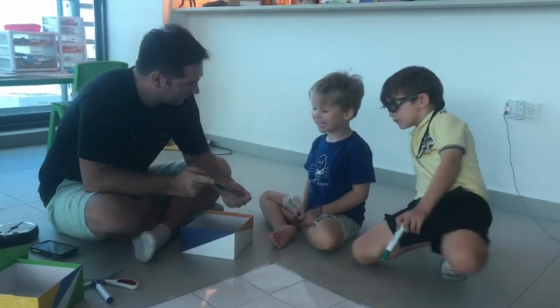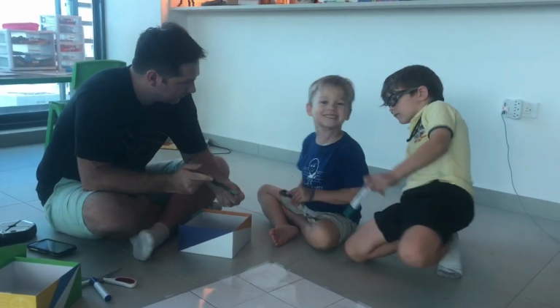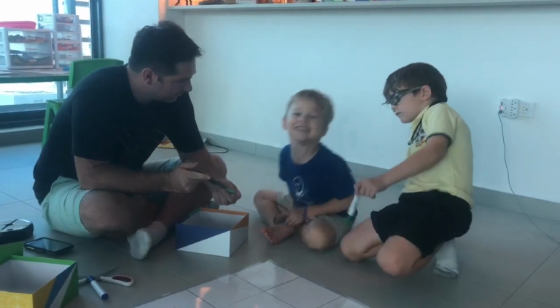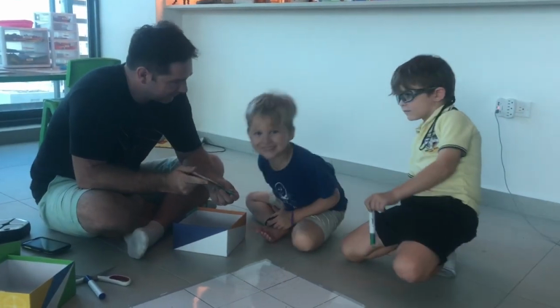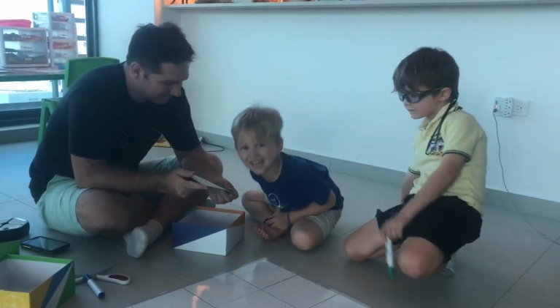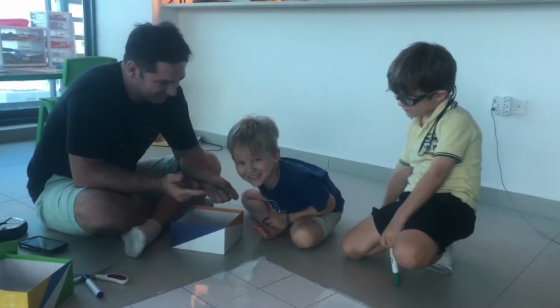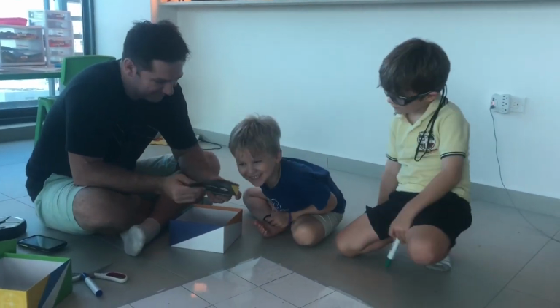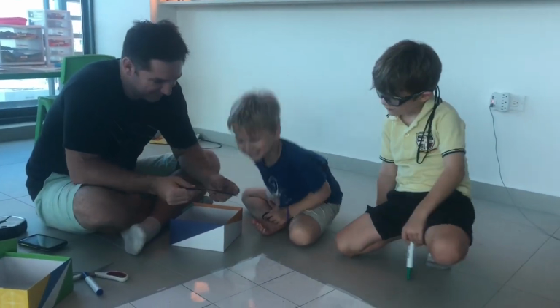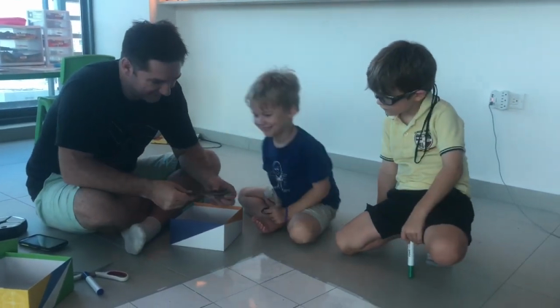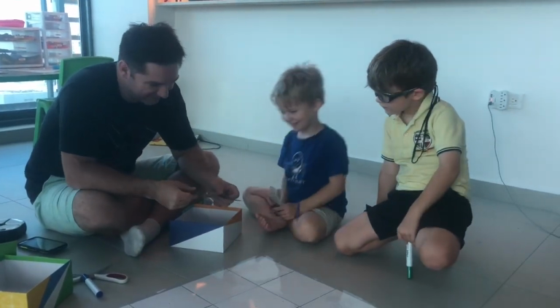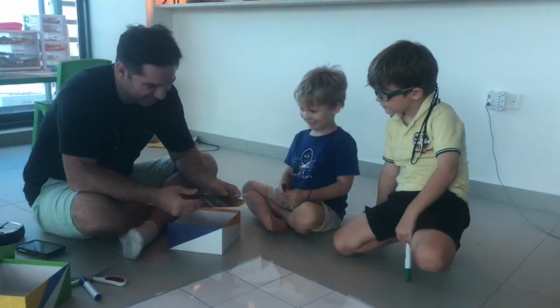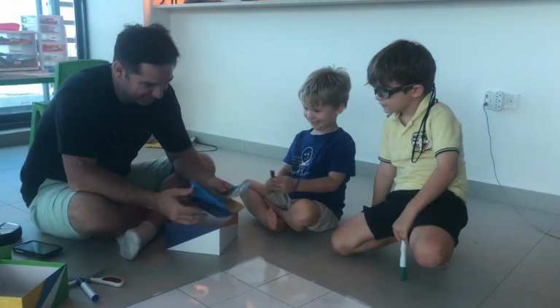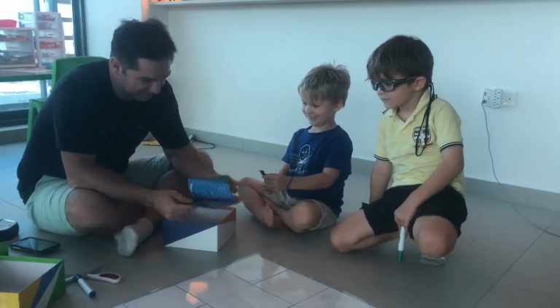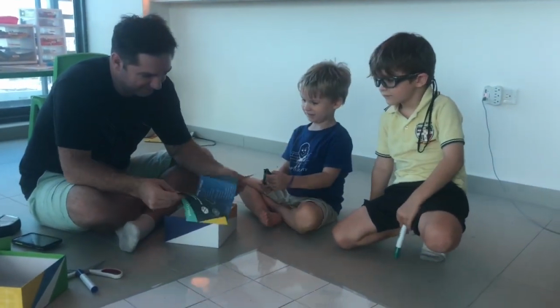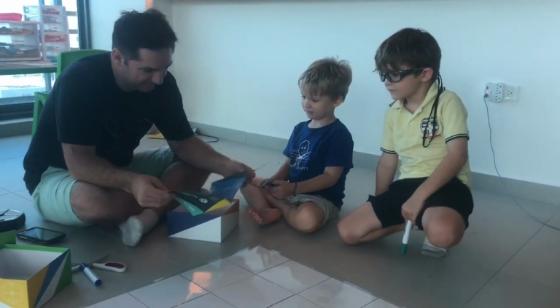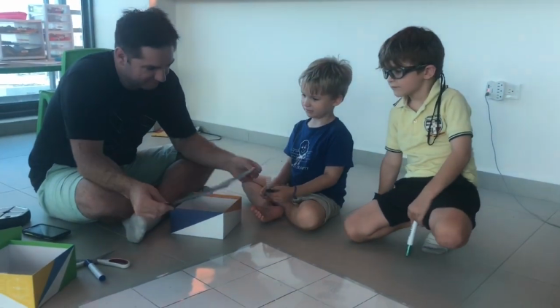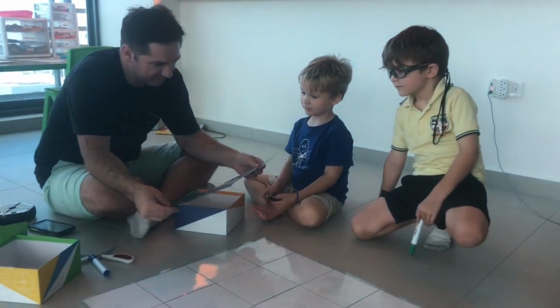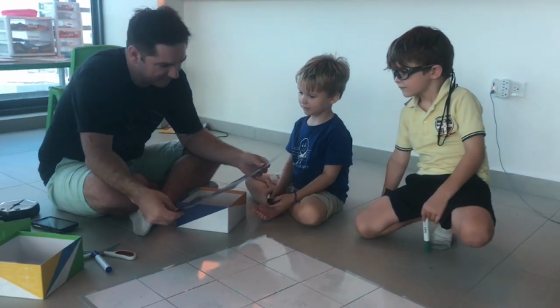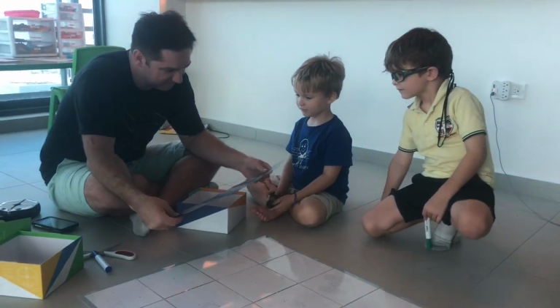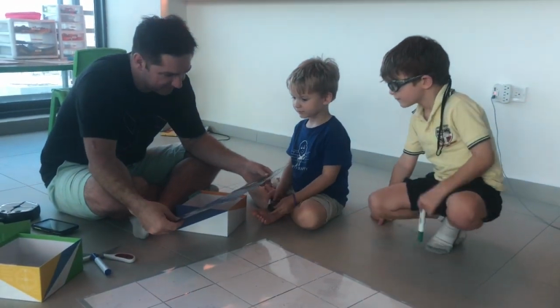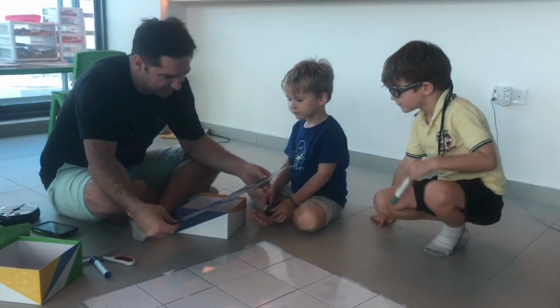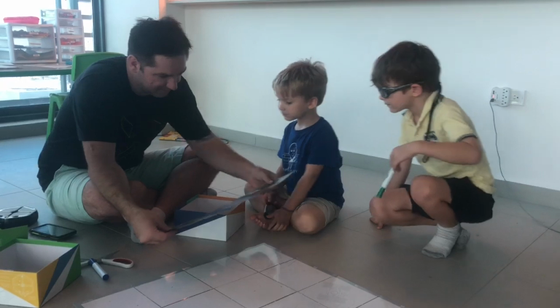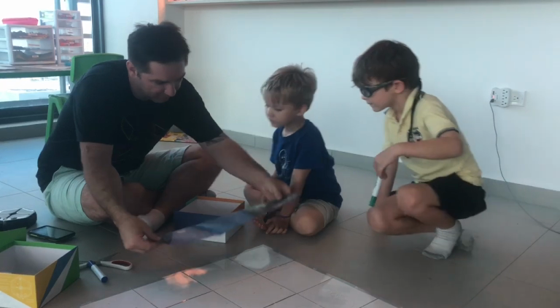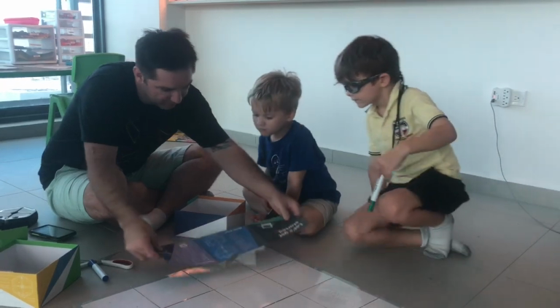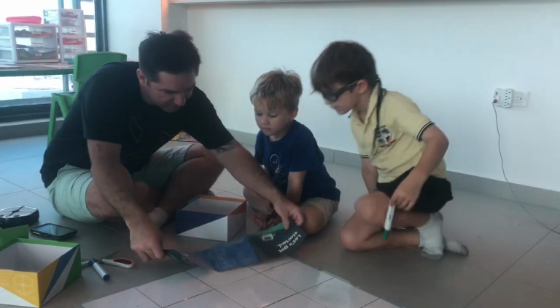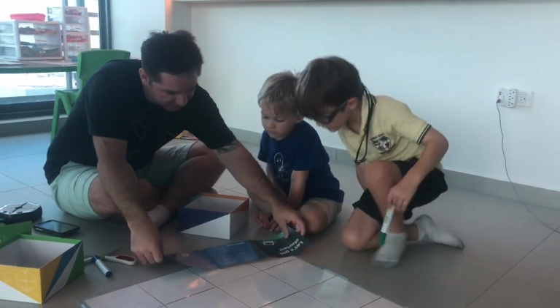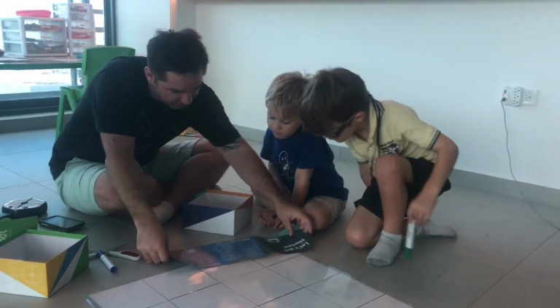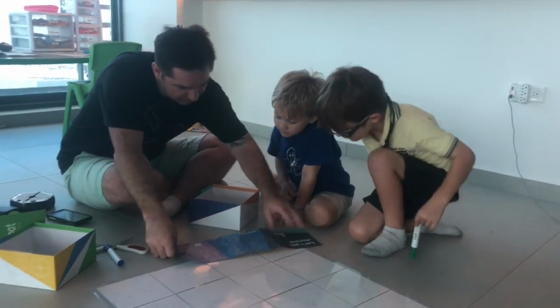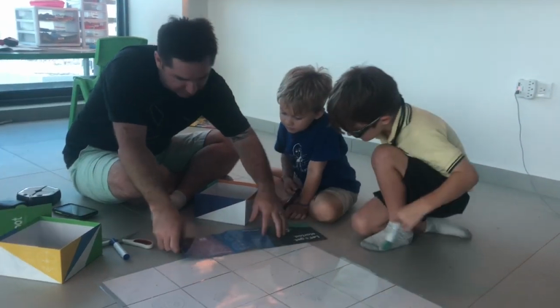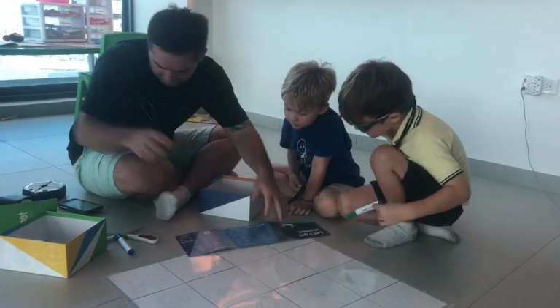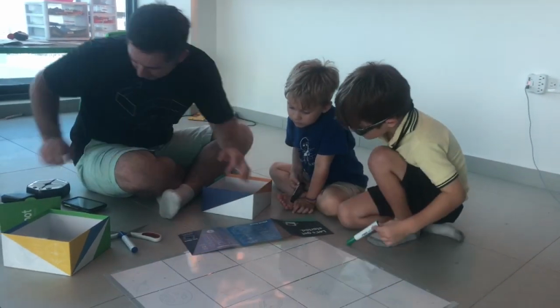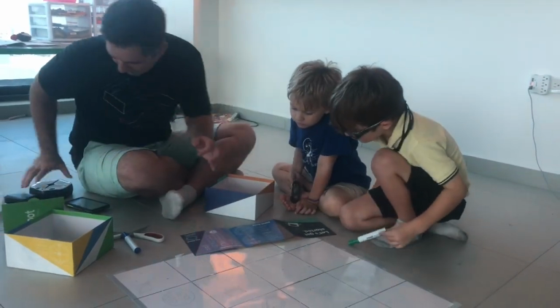Let's get started. What do we do first? Oh, this tells us all the parts of our robot.